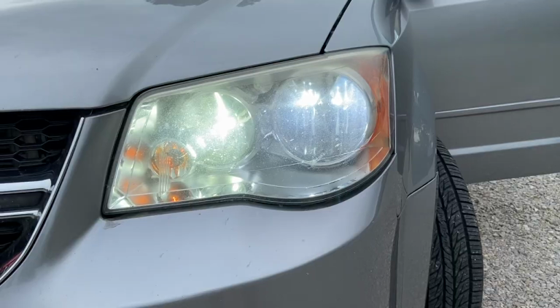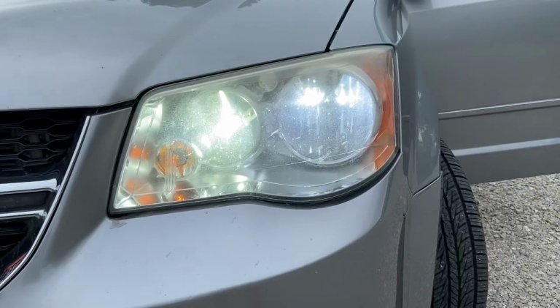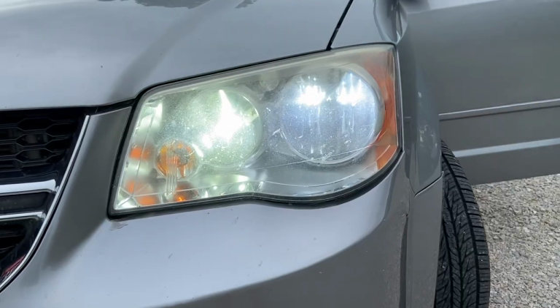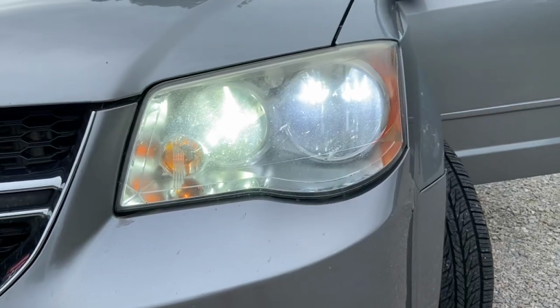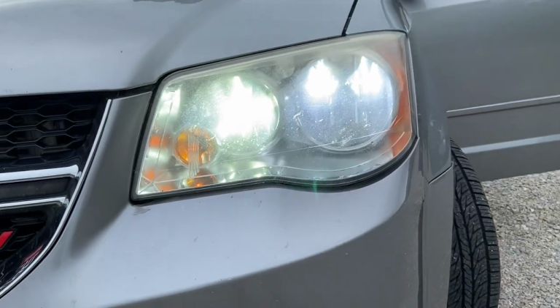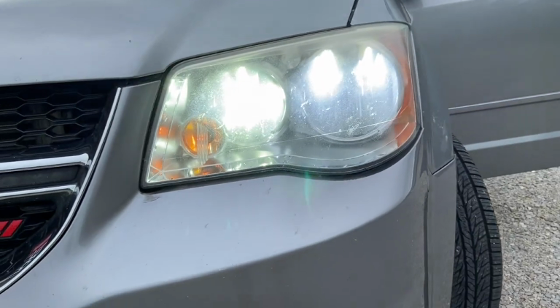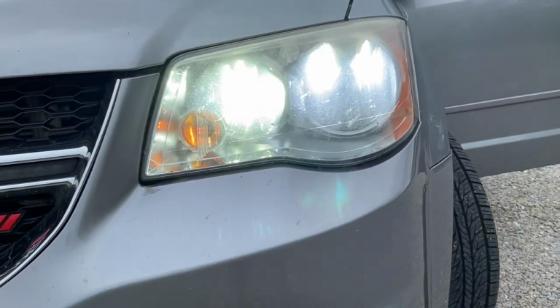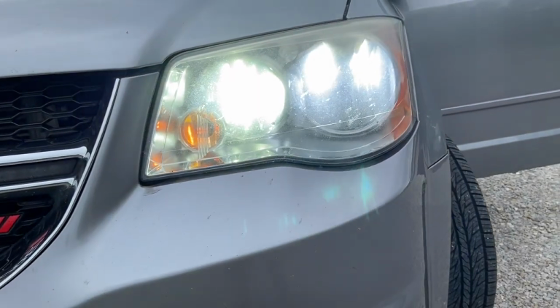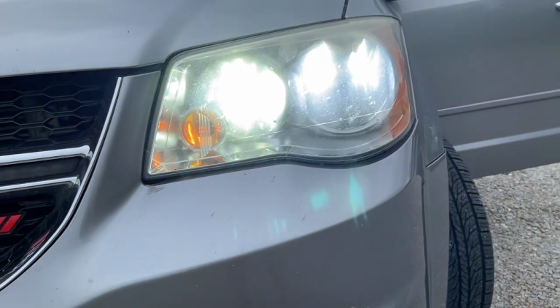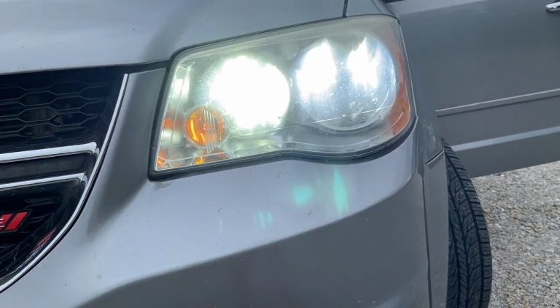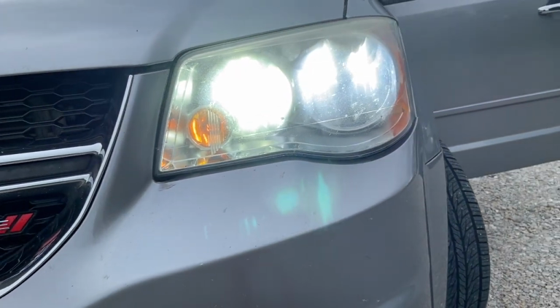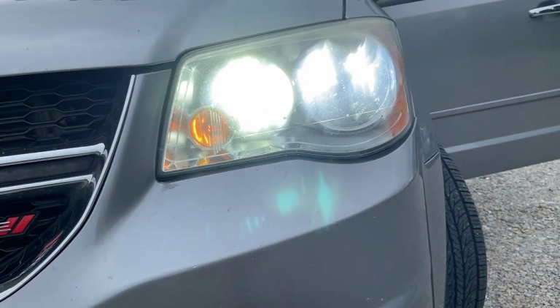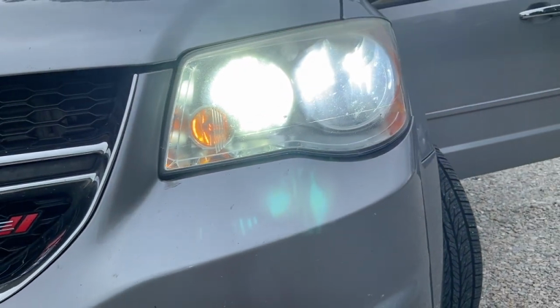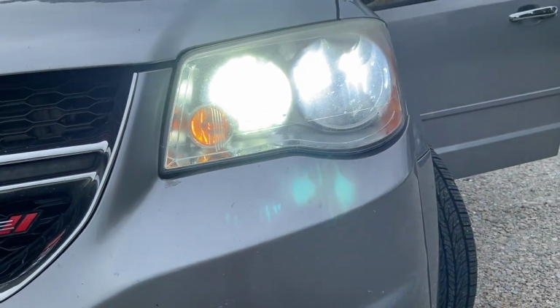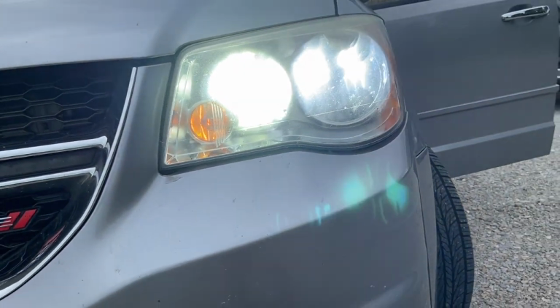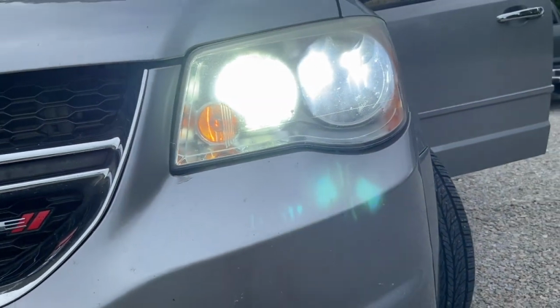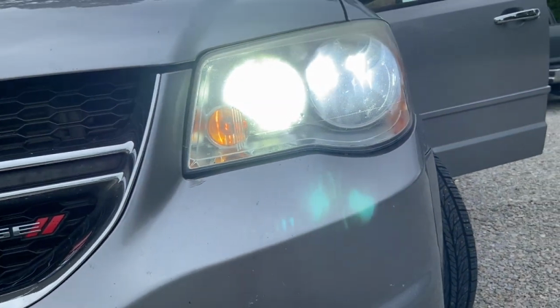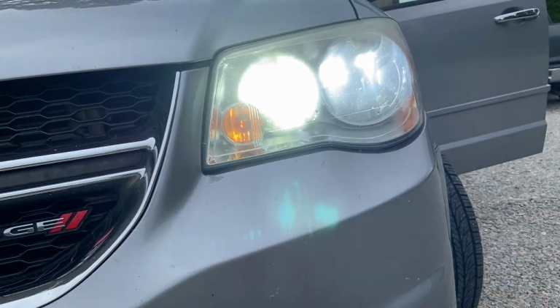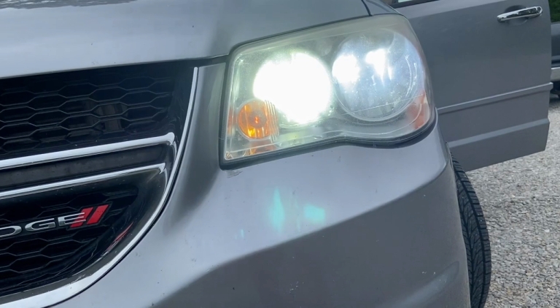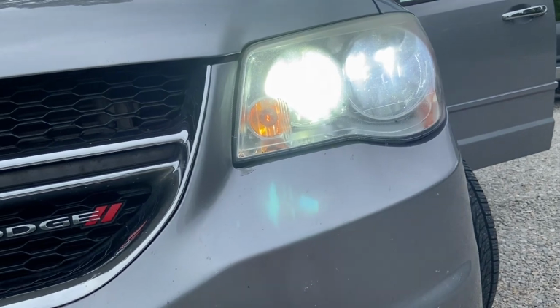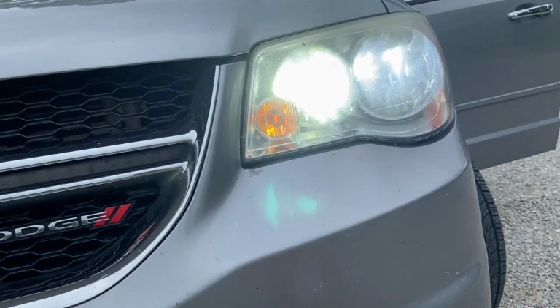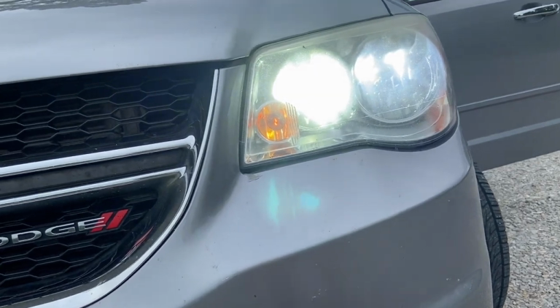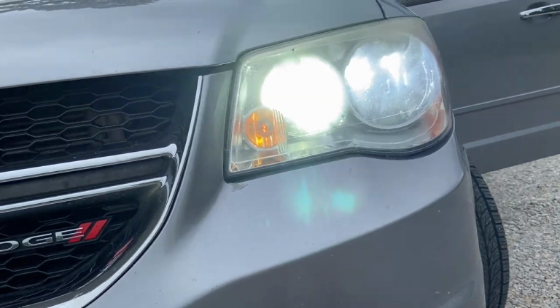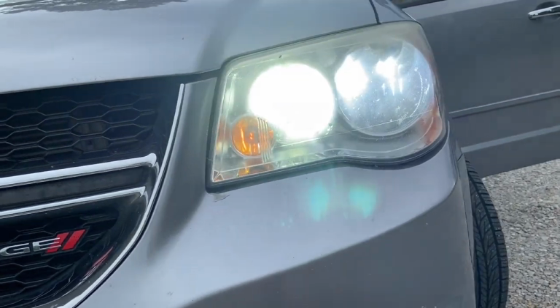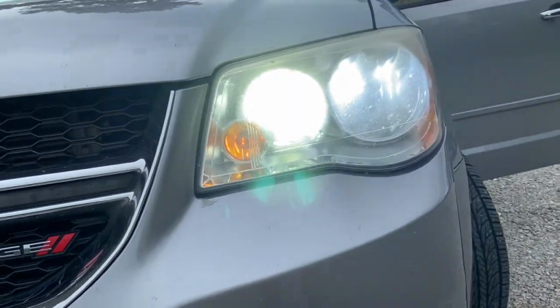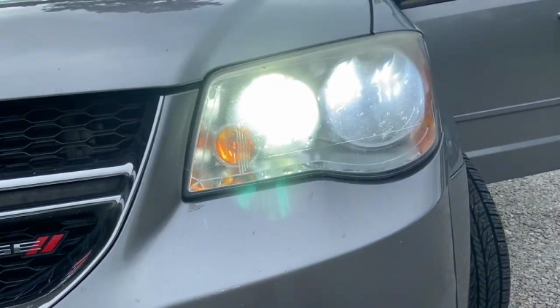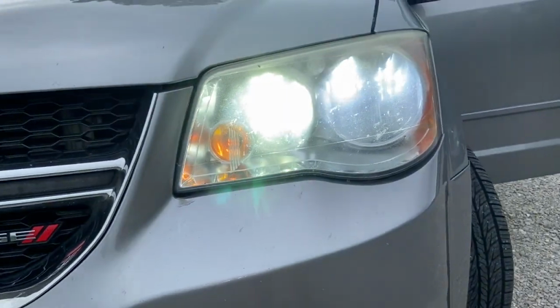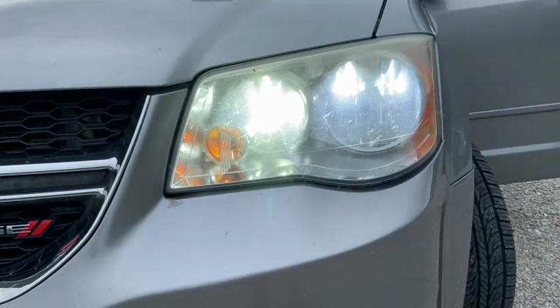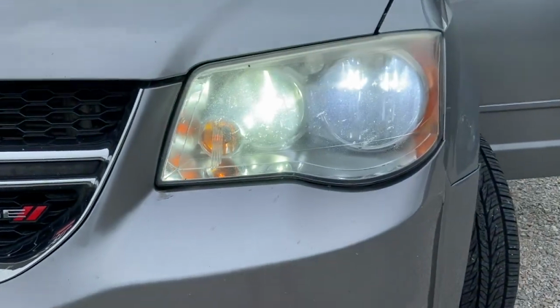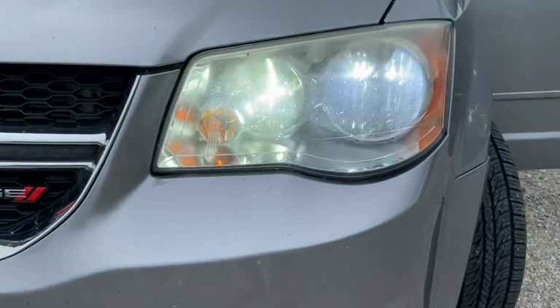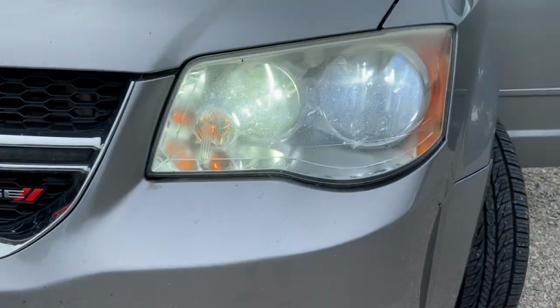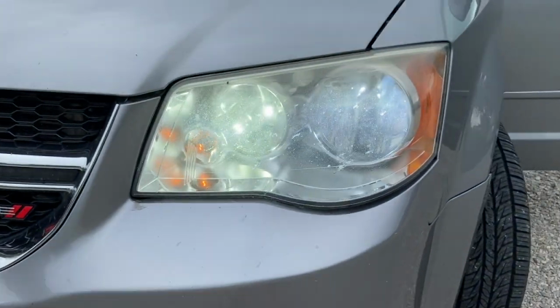My next upgrade was converting my factory headlights and bright beam lights to LED lights. It's so much easier to see at night now.